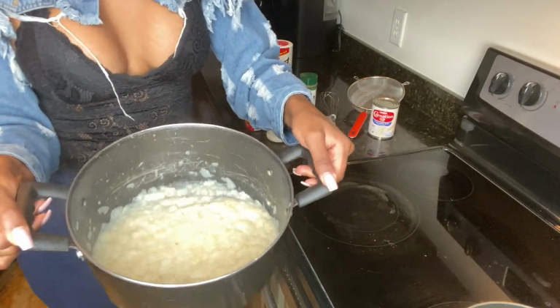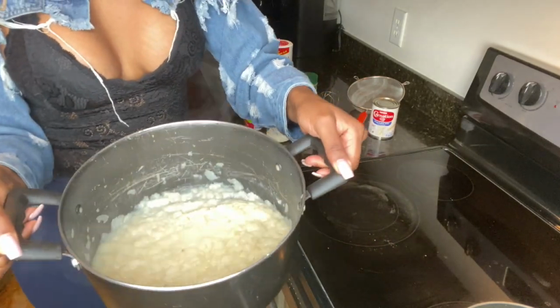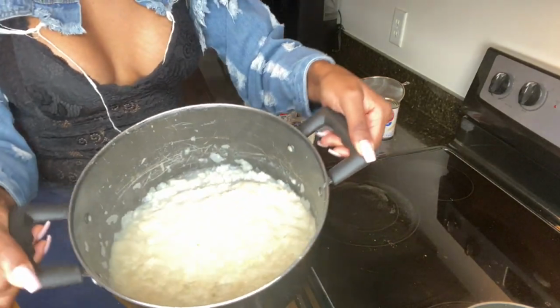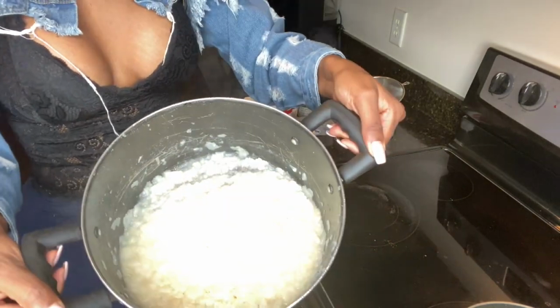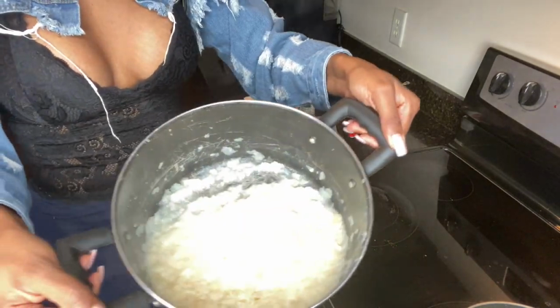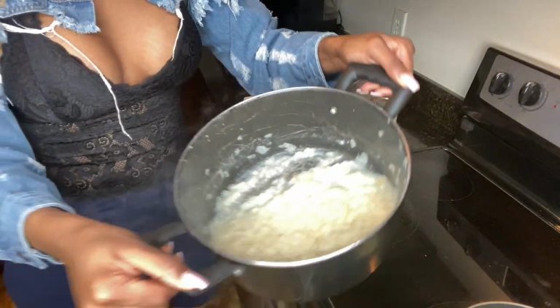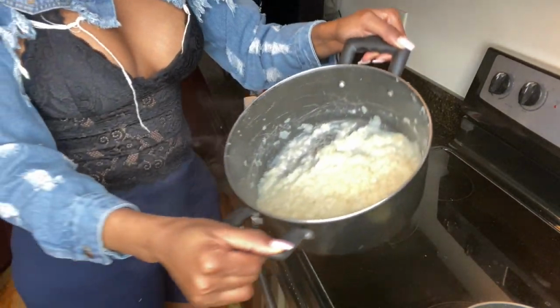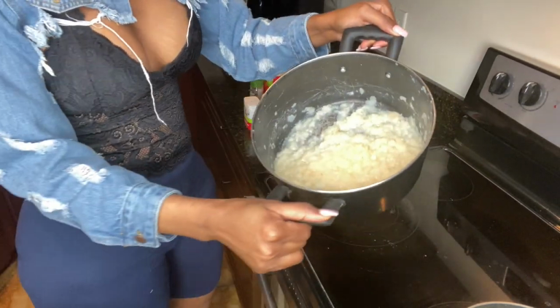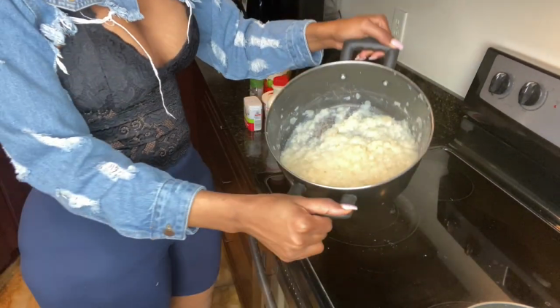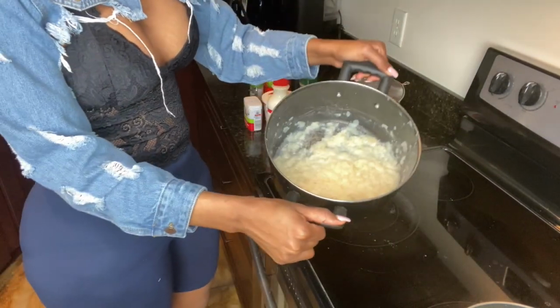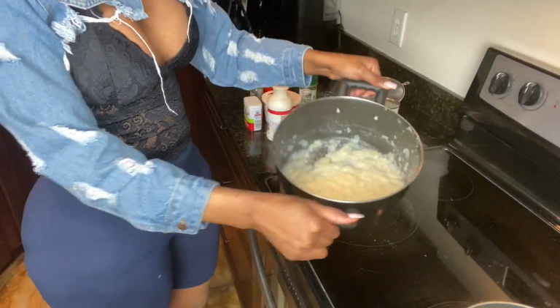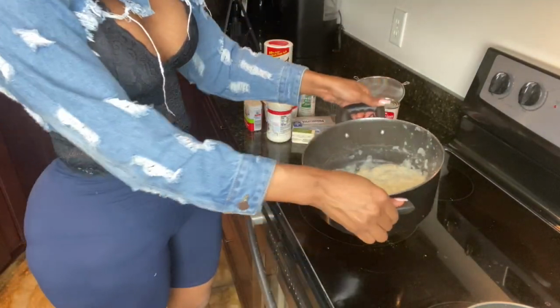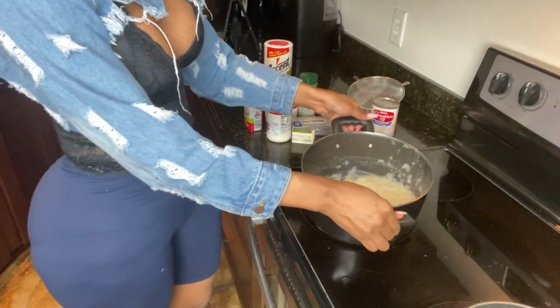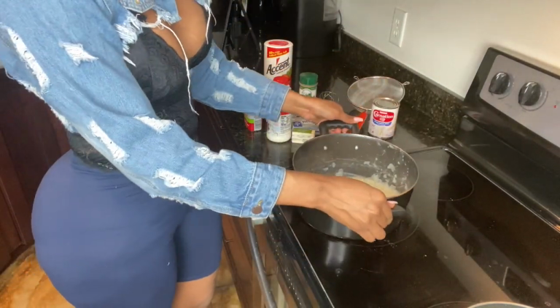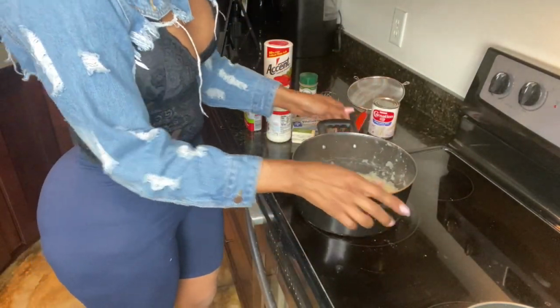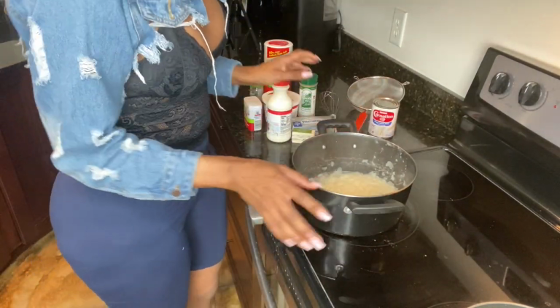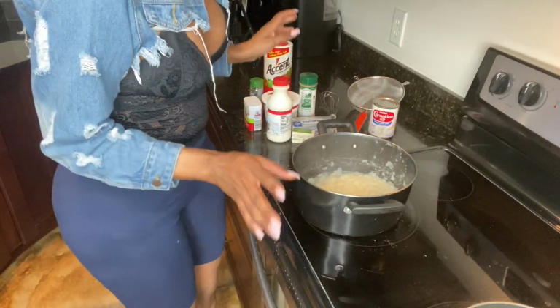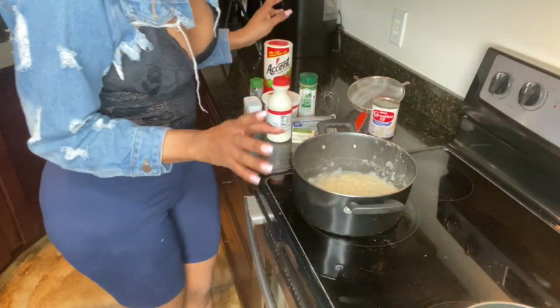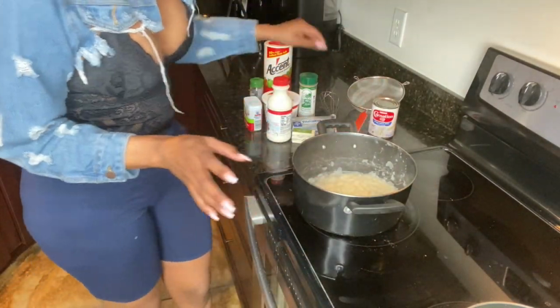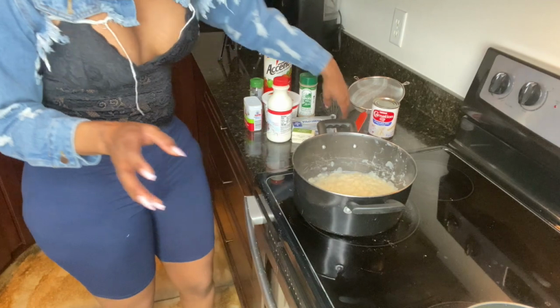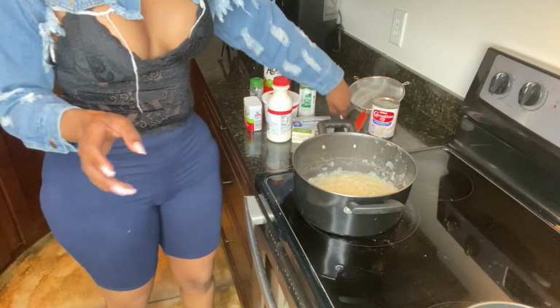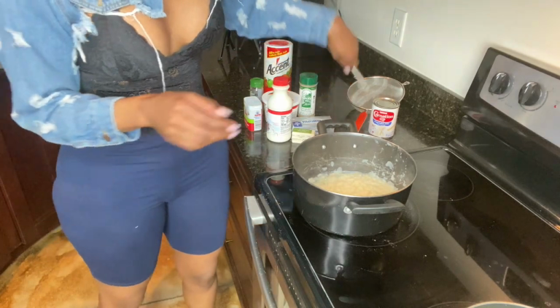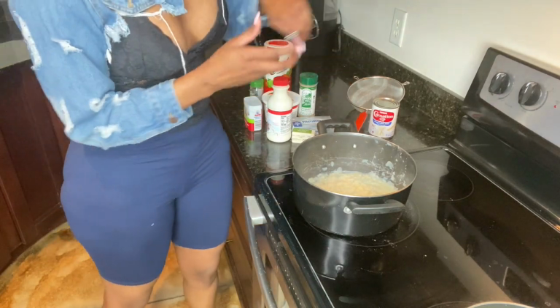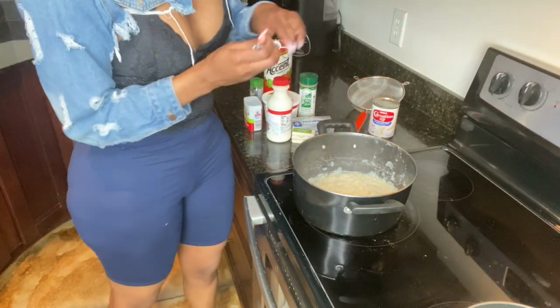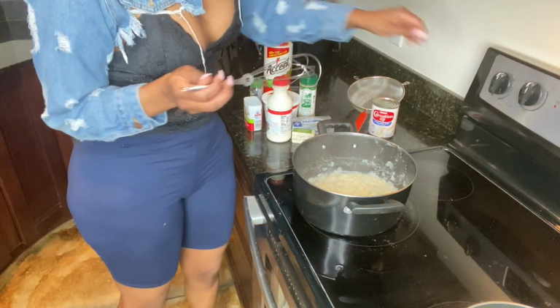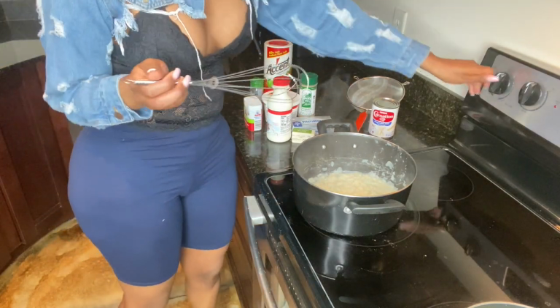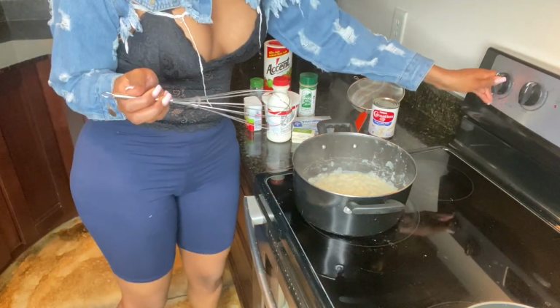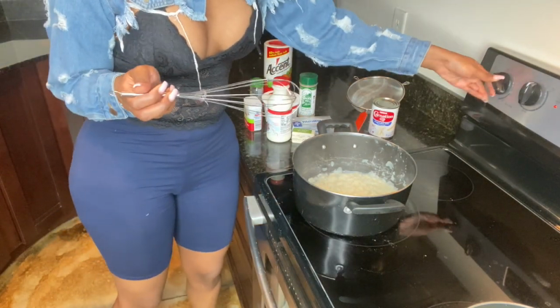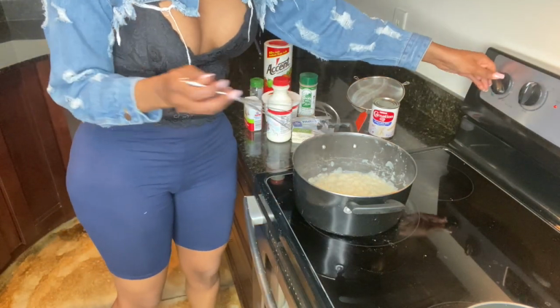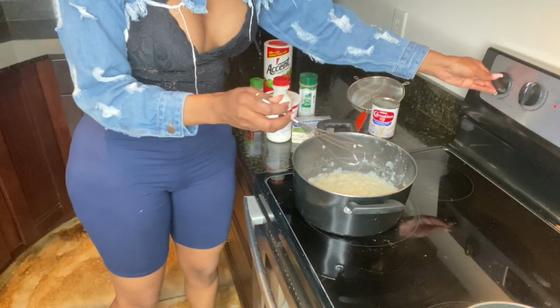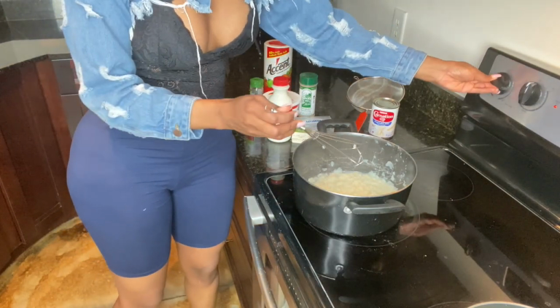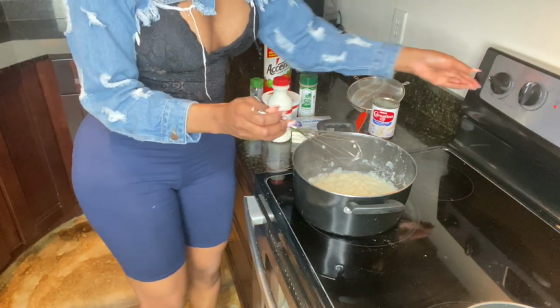I want to give y'all a closer look — this is how the potatoes look now. First, what I'm gonna add — I'm gonna keep this on low.